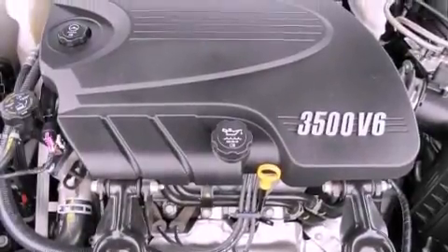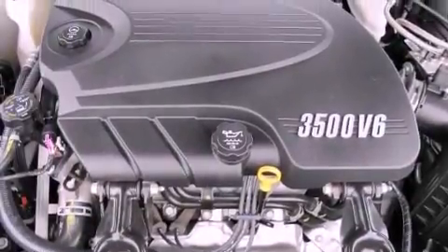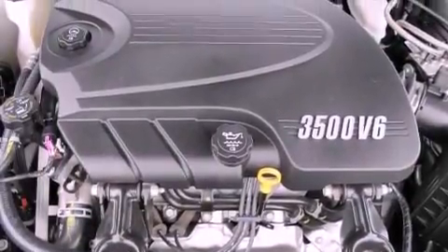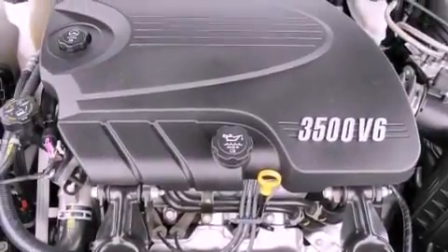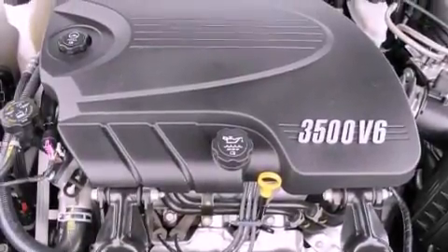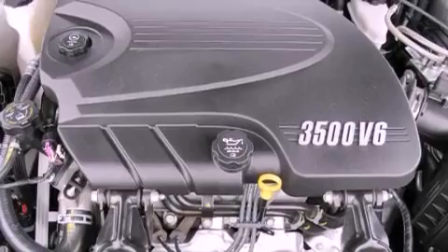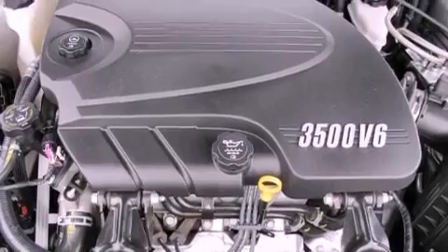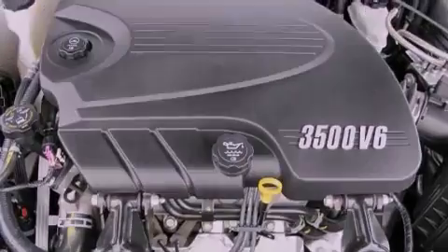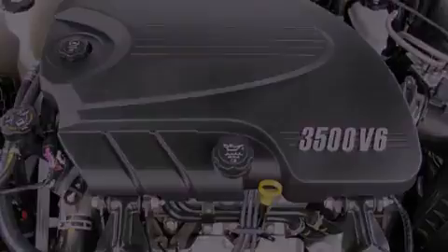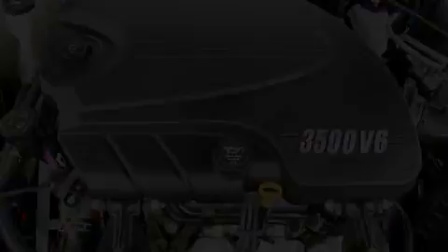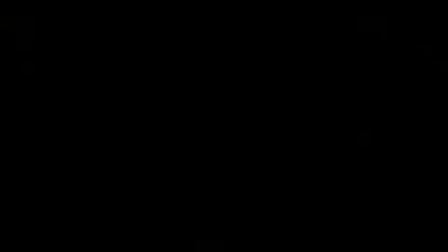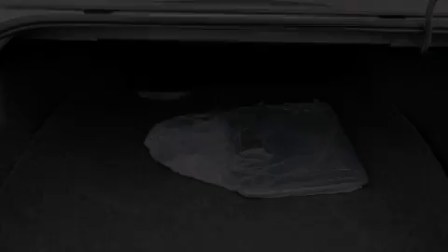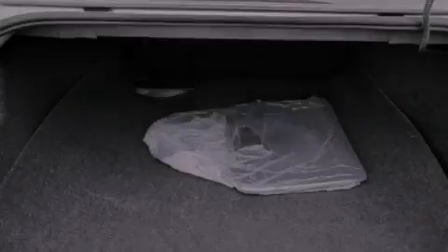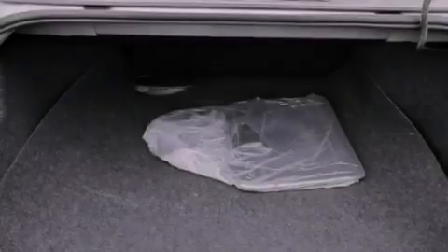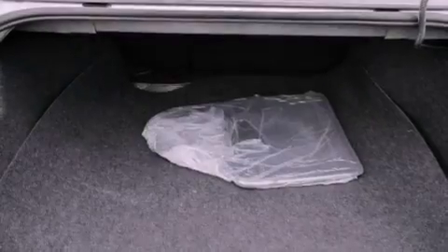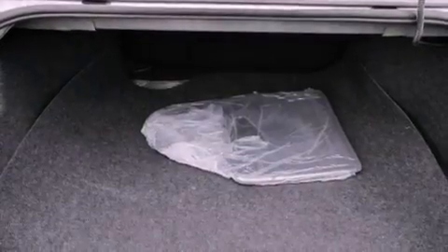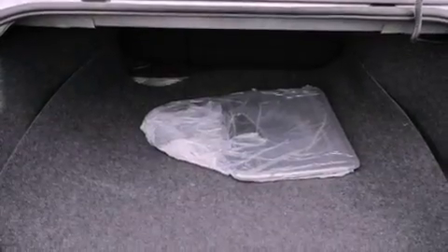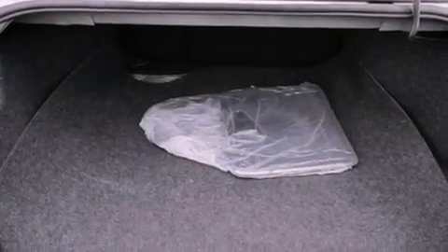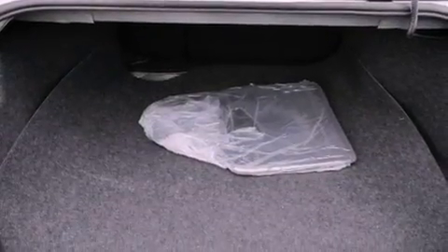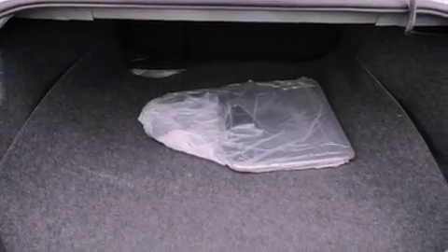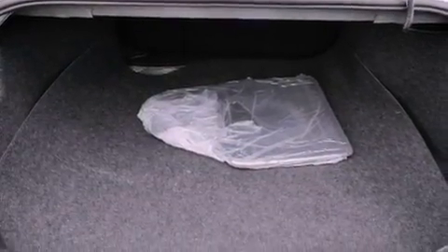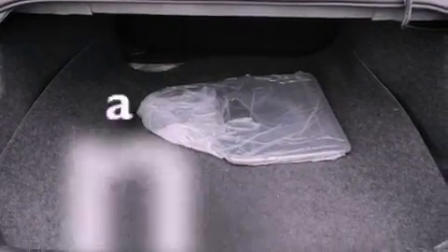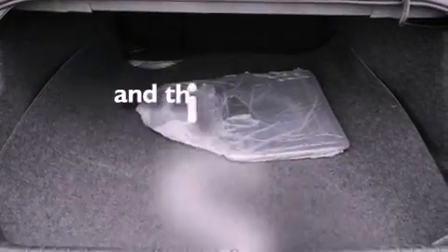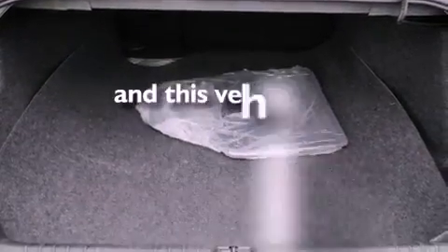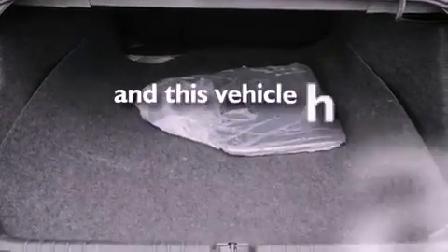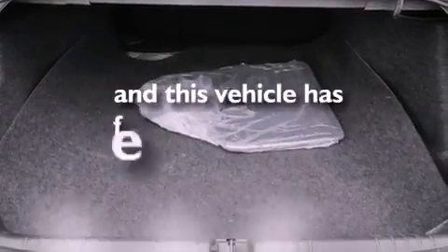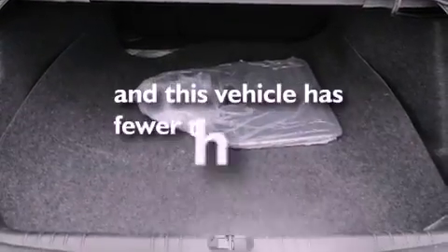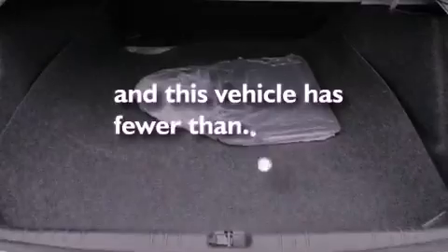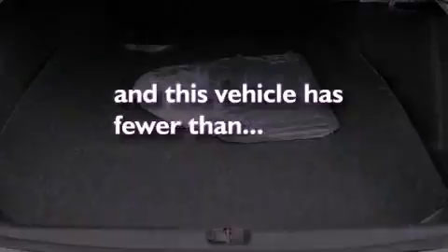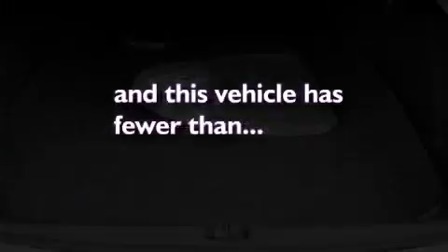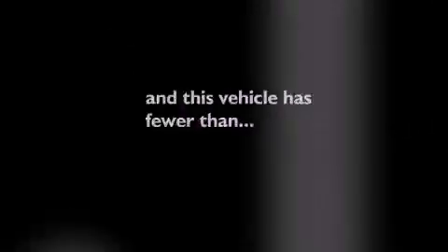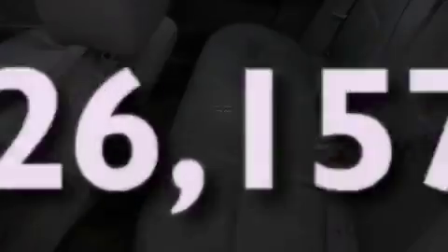Also included are fog lamps, an anti-lock braking system, a home link feature, and this vehicle has fewer than 27,000 miles on the odometer.